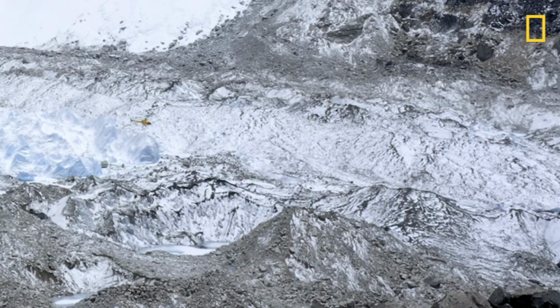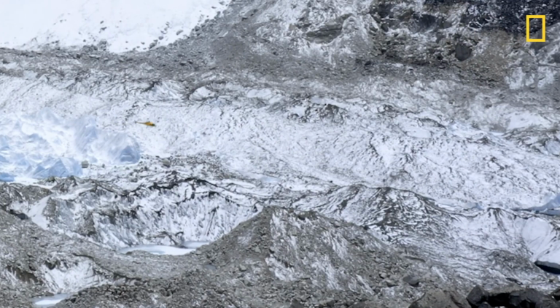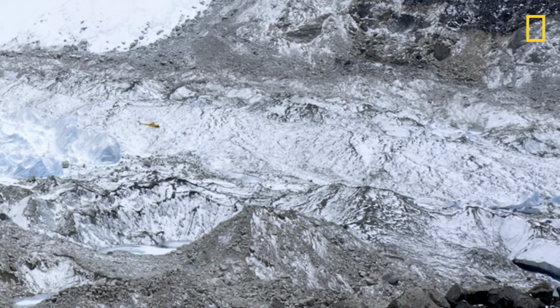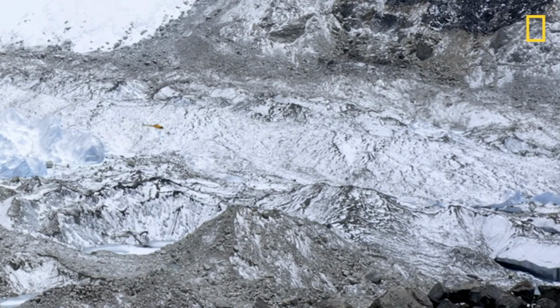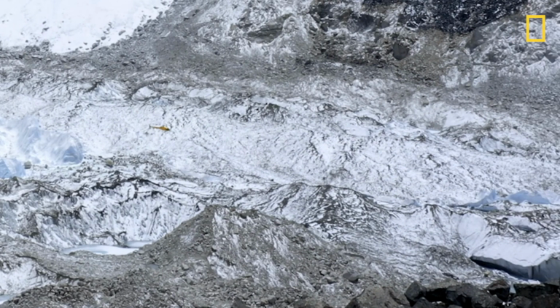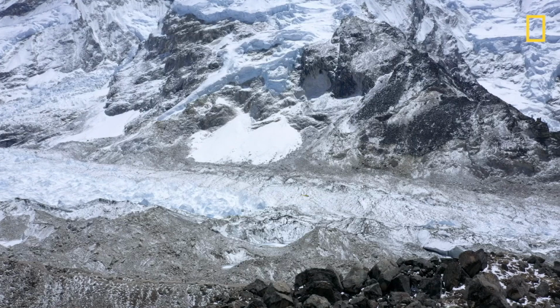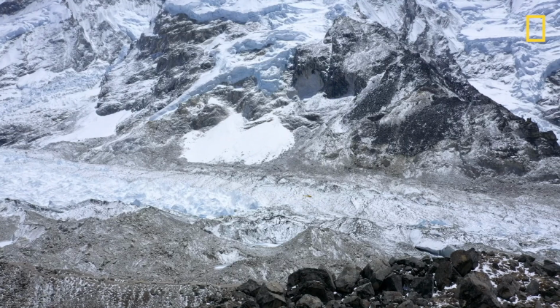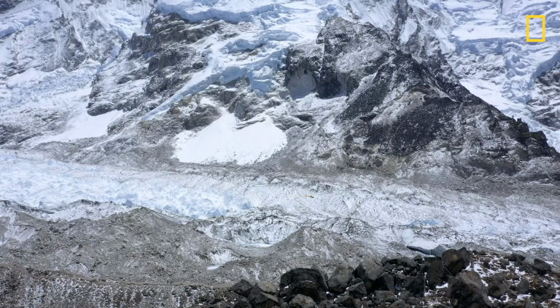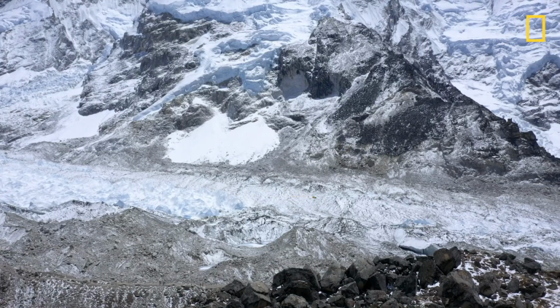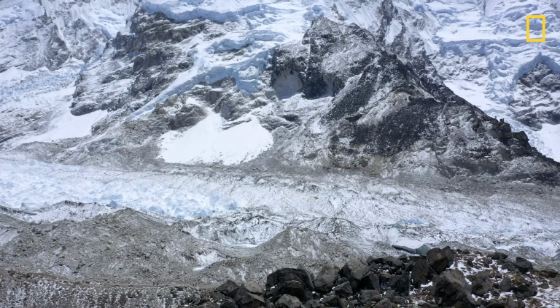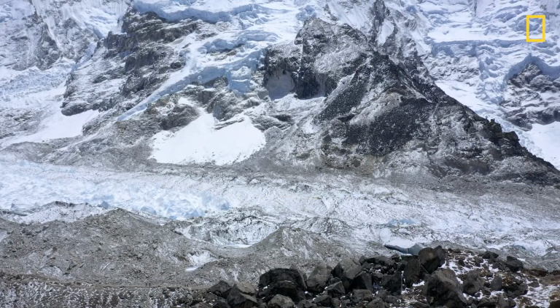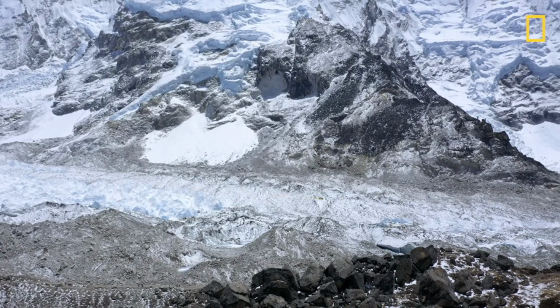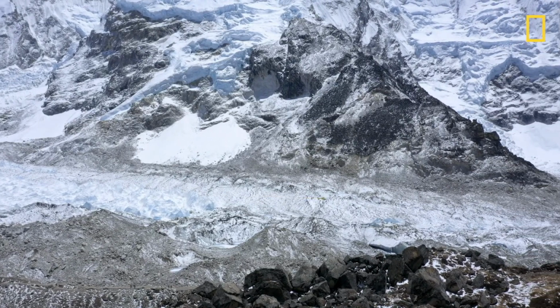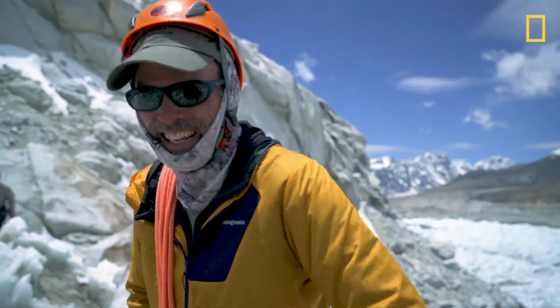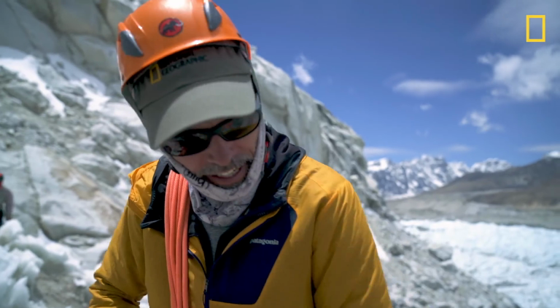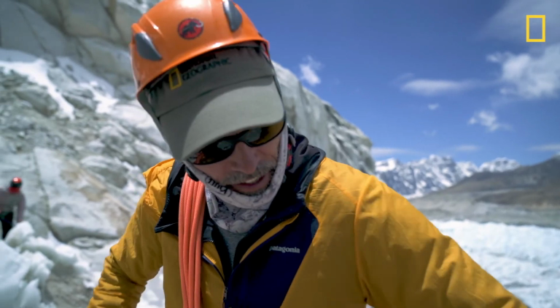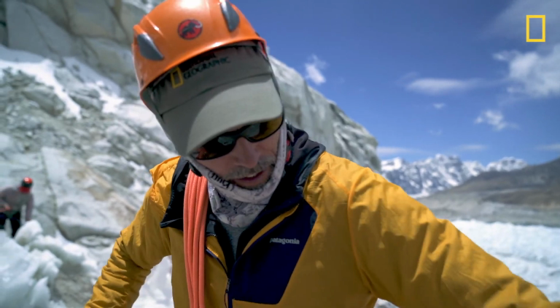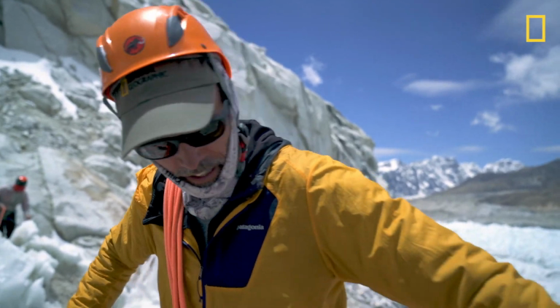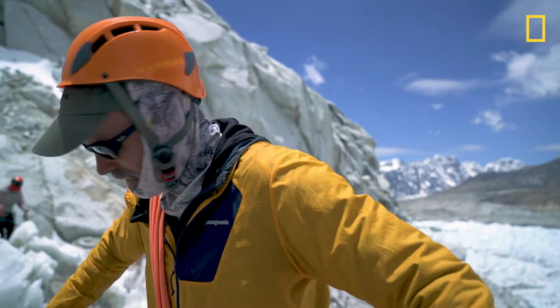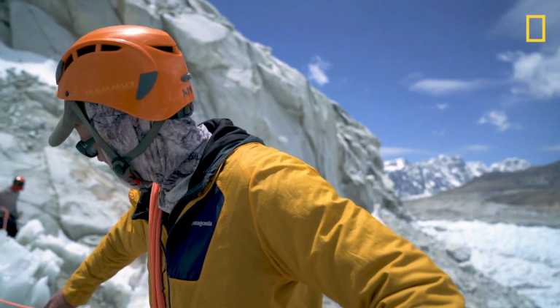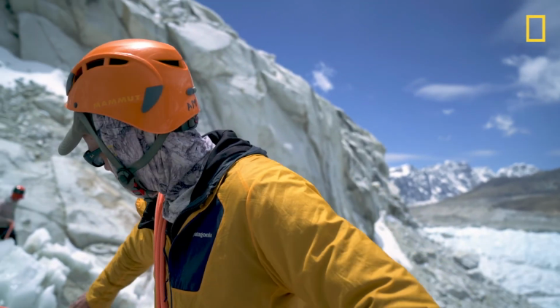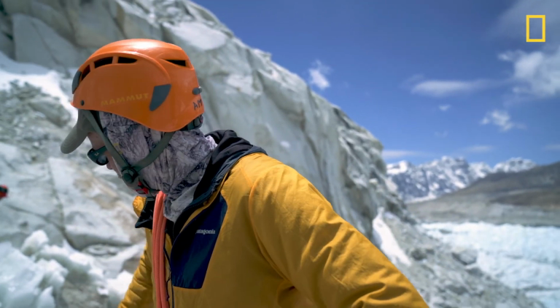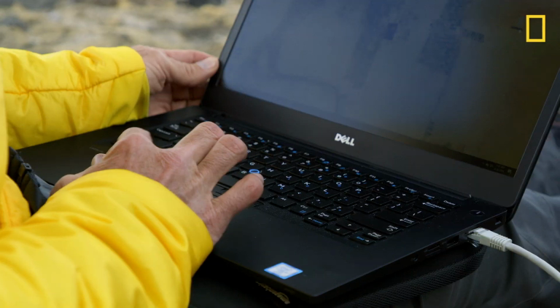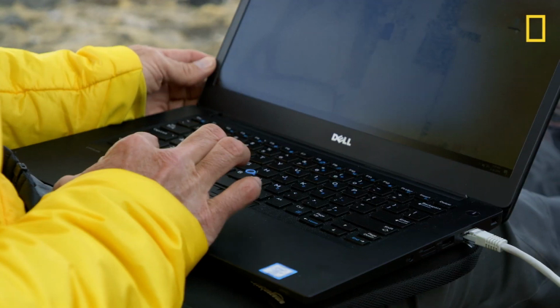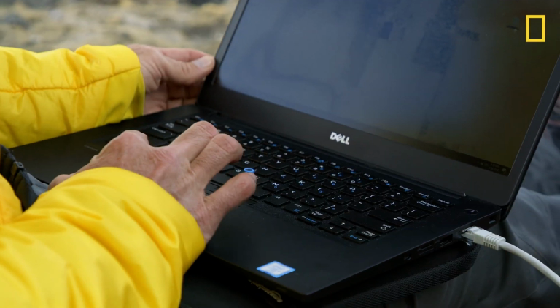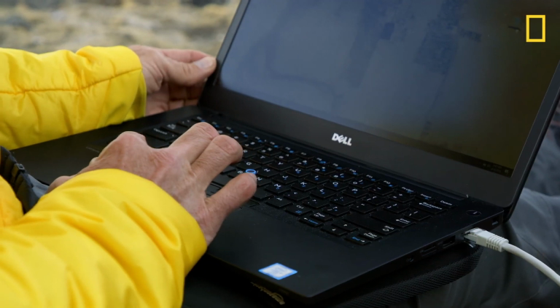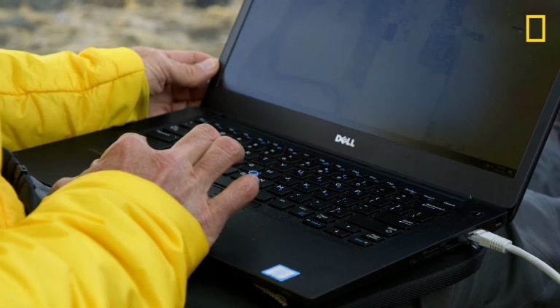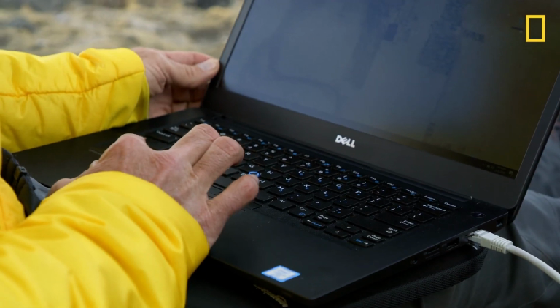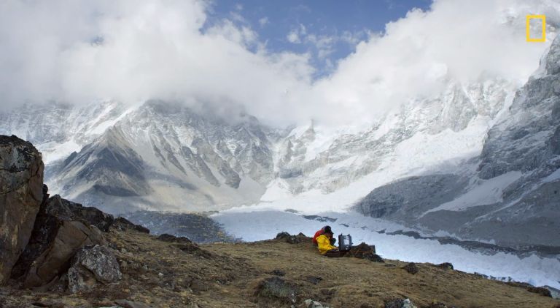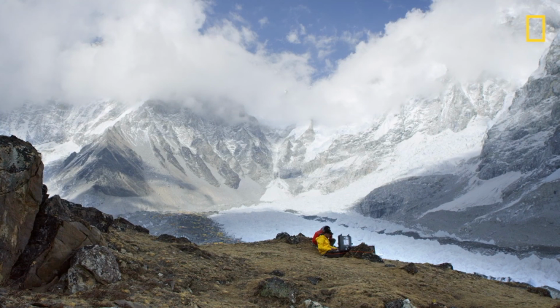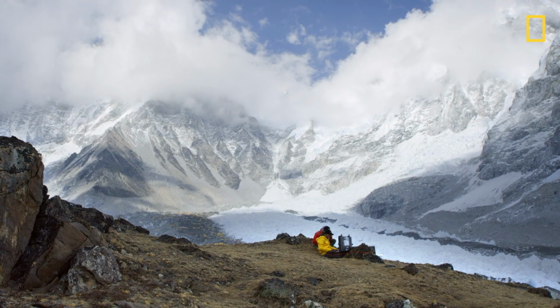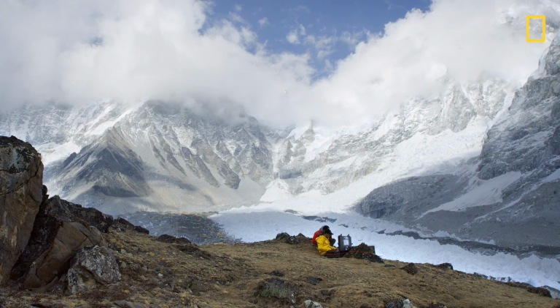One of the big scientific questions this expedition is answering is how climate change in particular is happening in the high mountain regions.